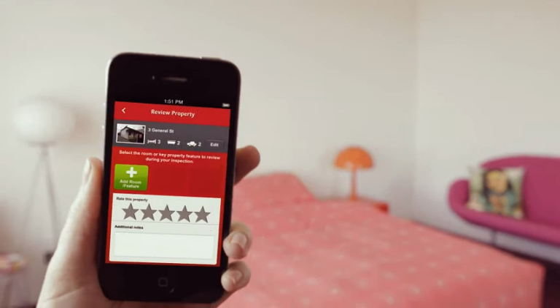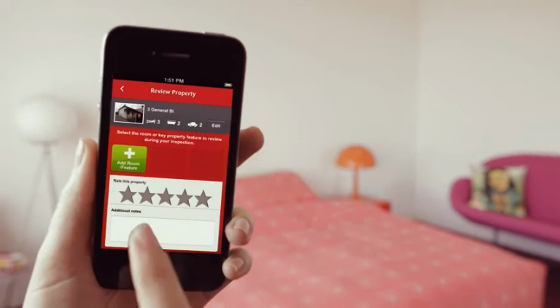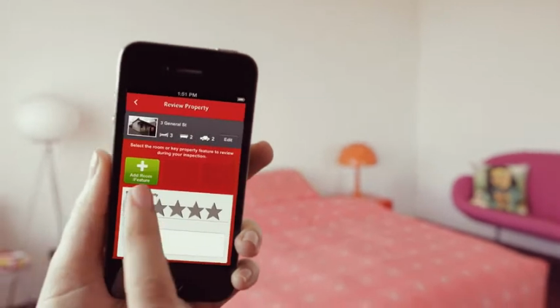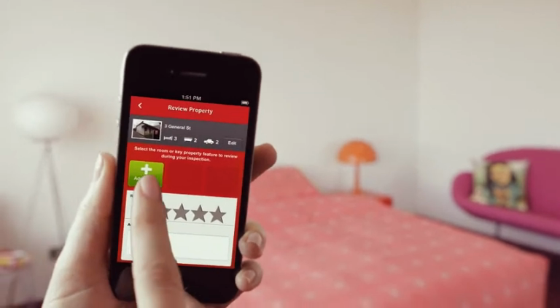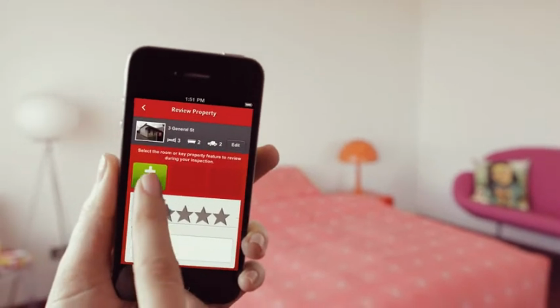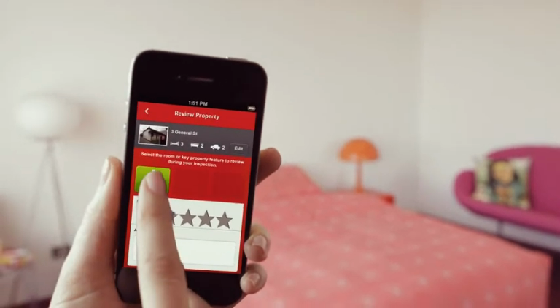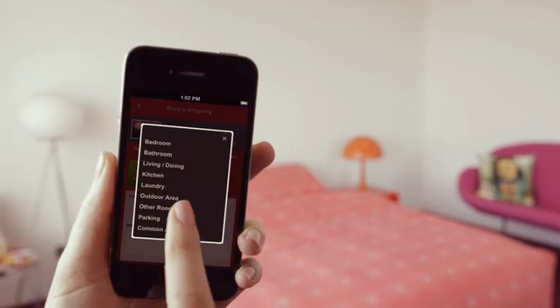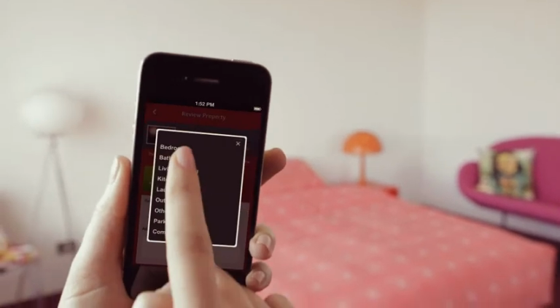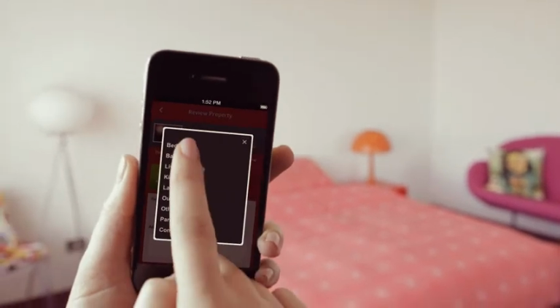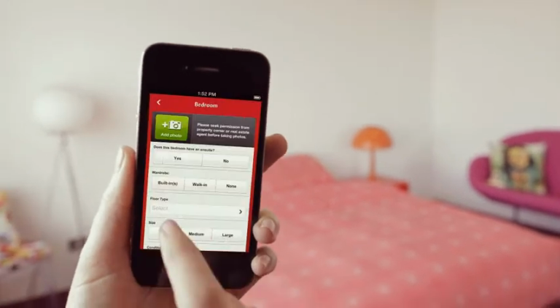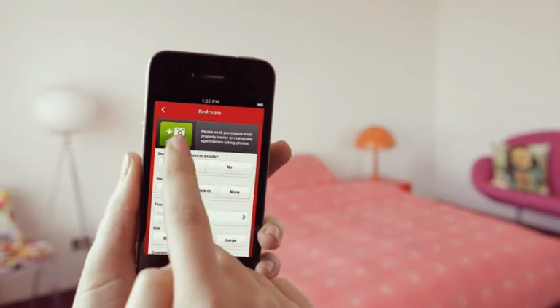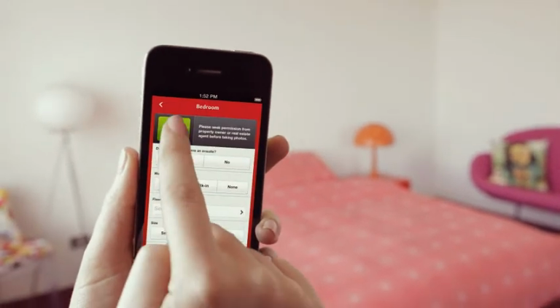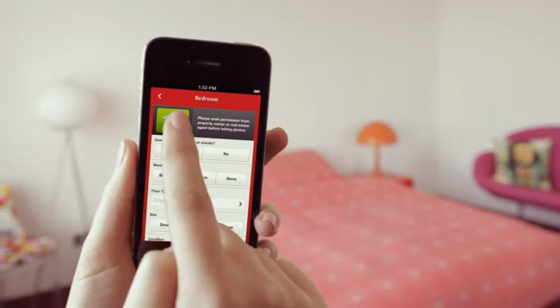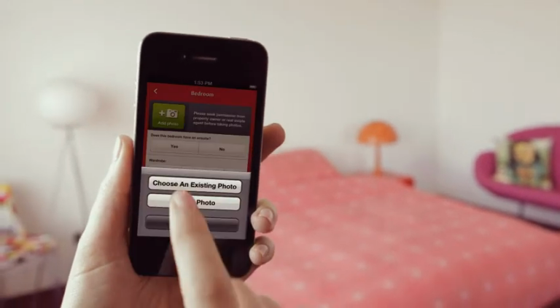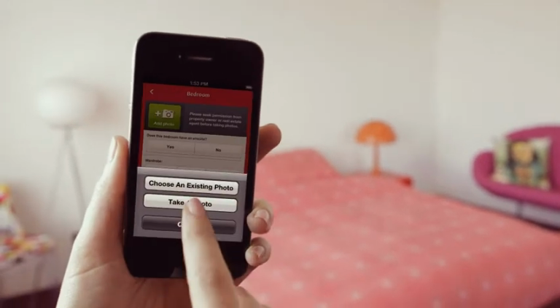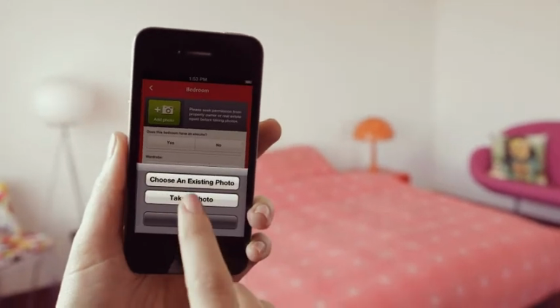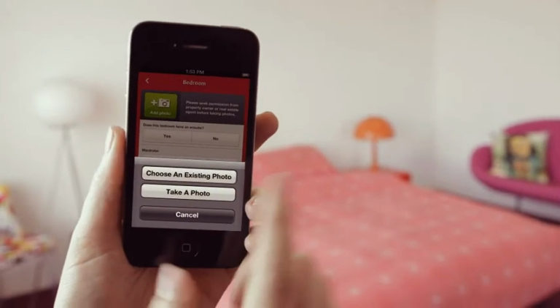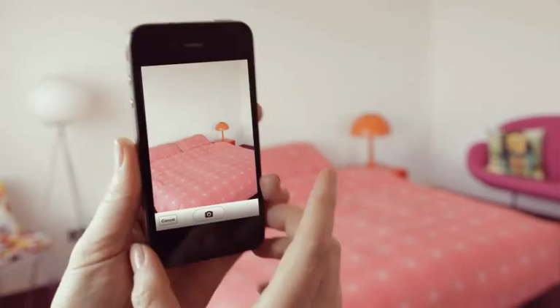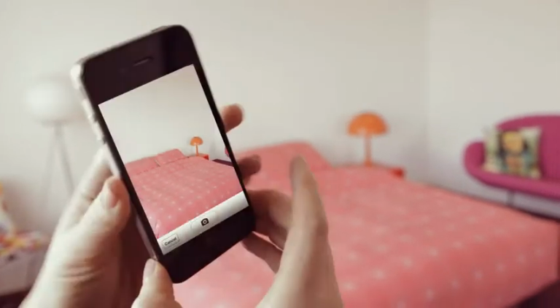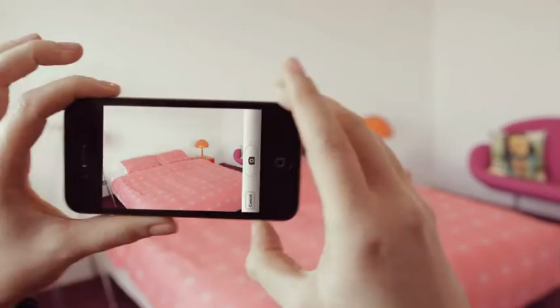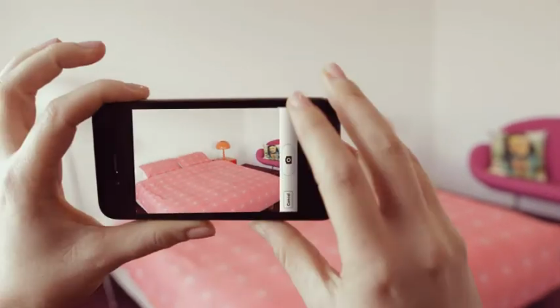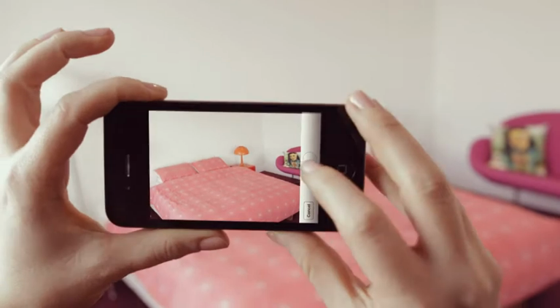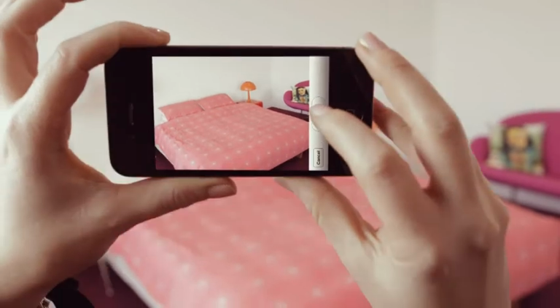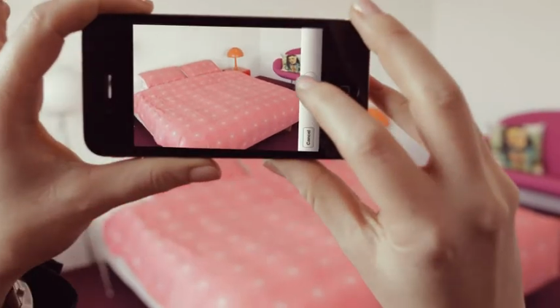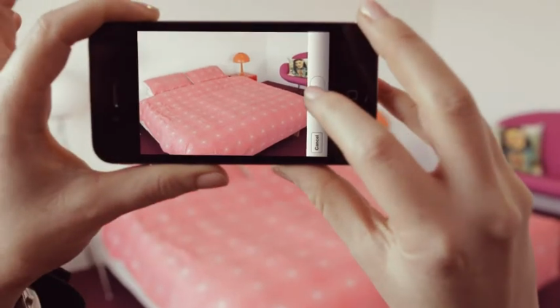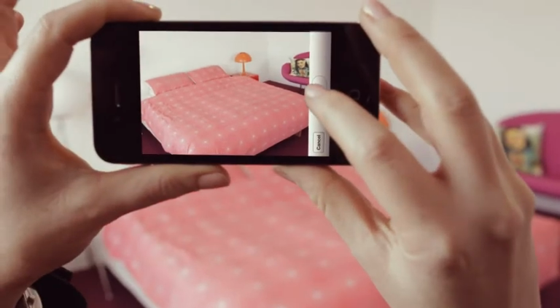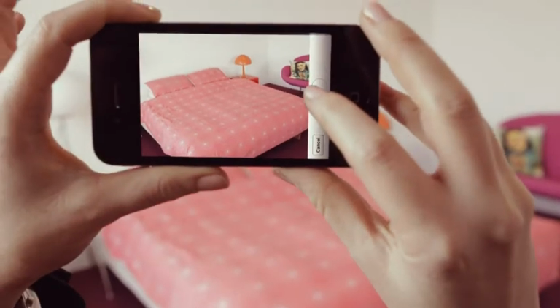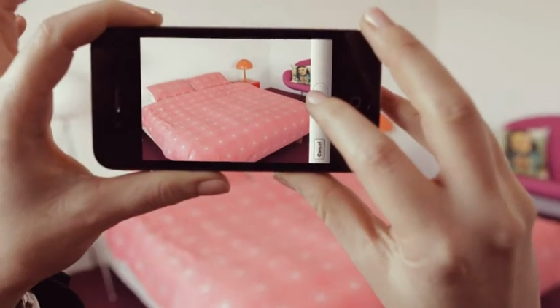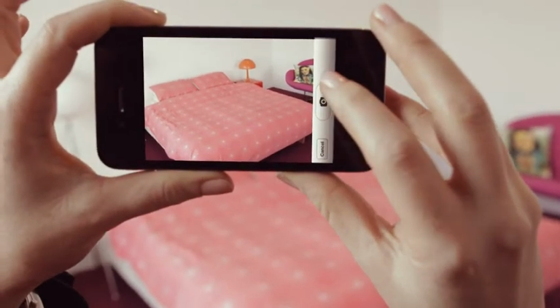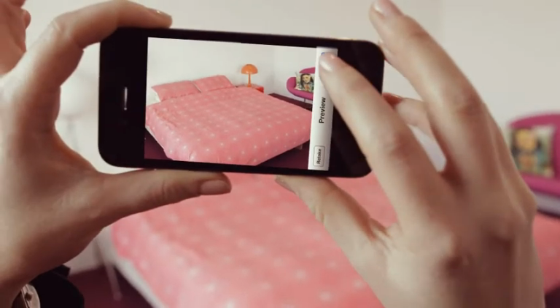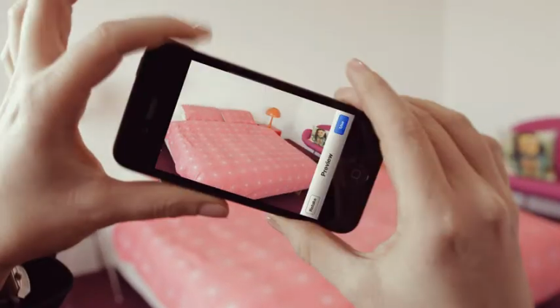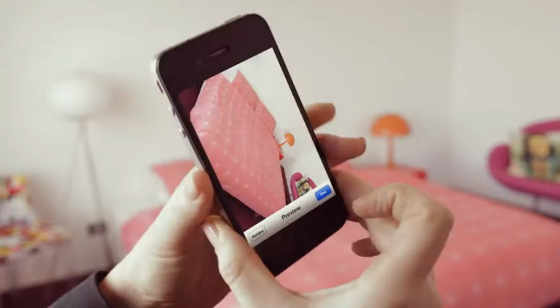Pick a room, any room. PropertyMate lets you add your own photos to help you build up a picture of the house you're inspecting.